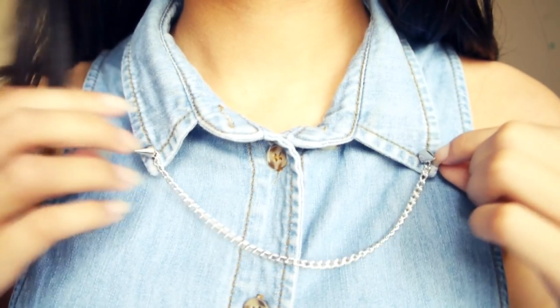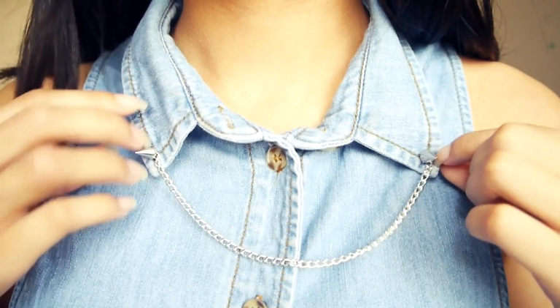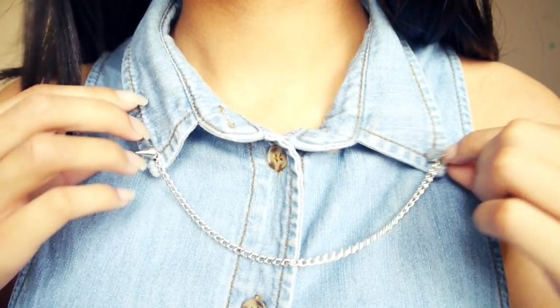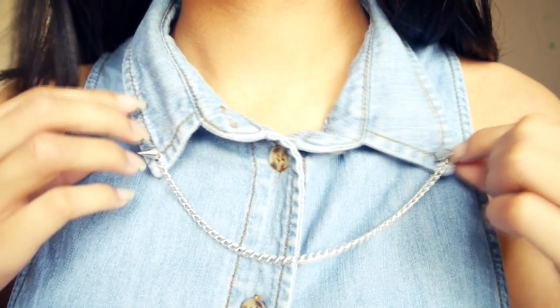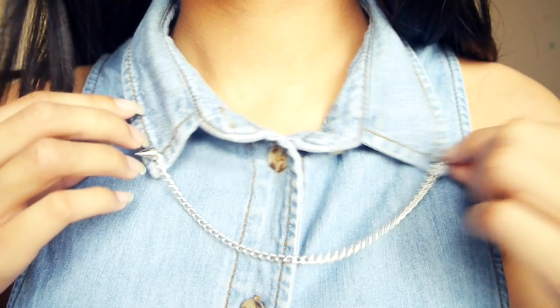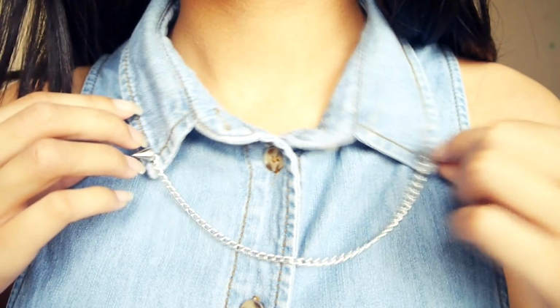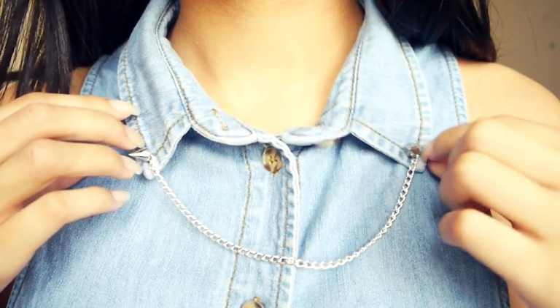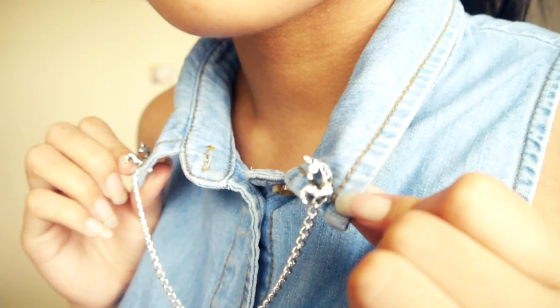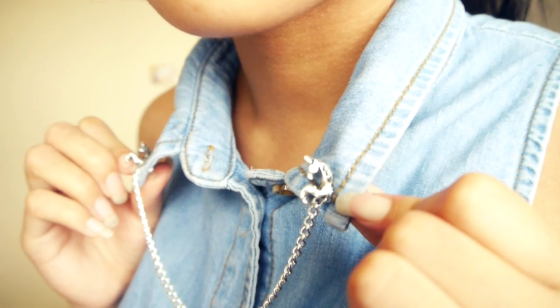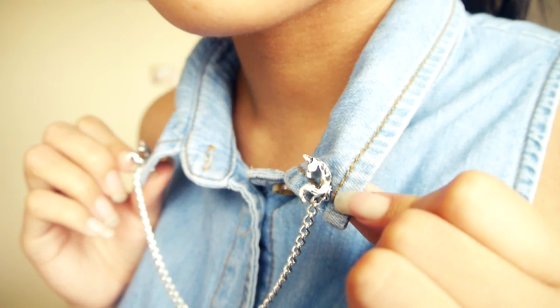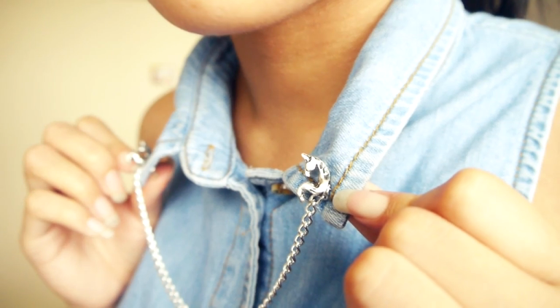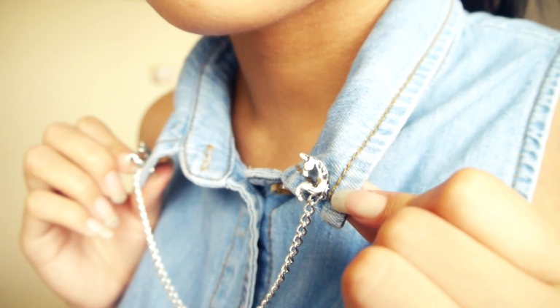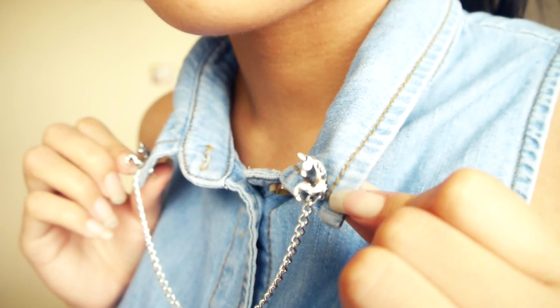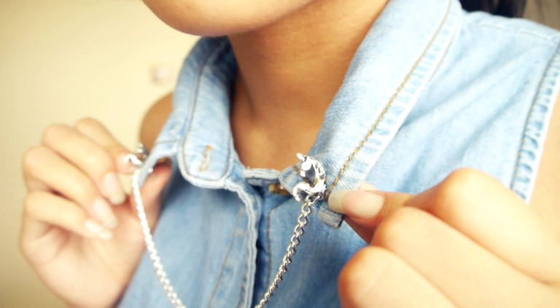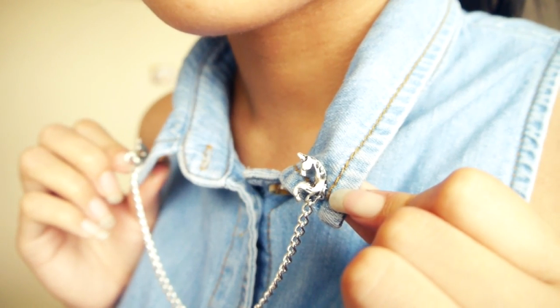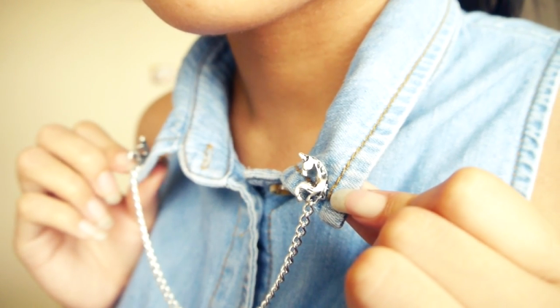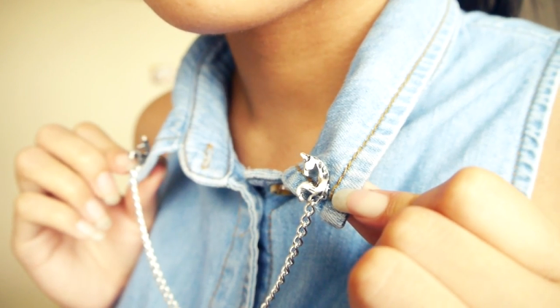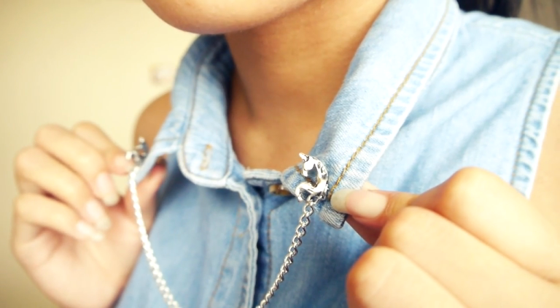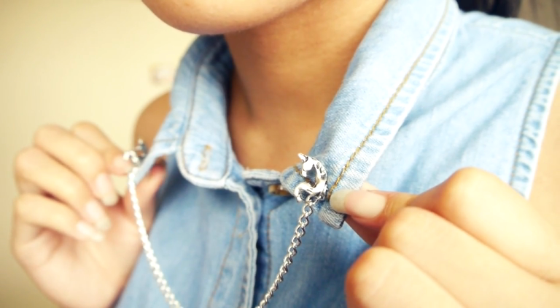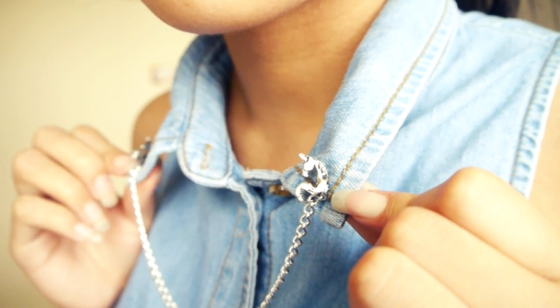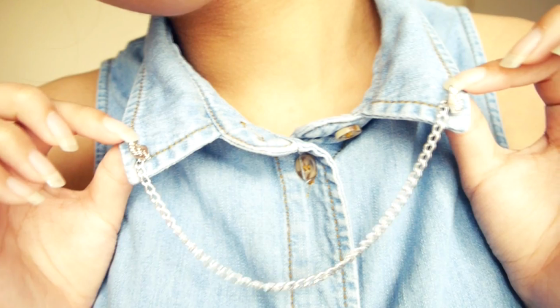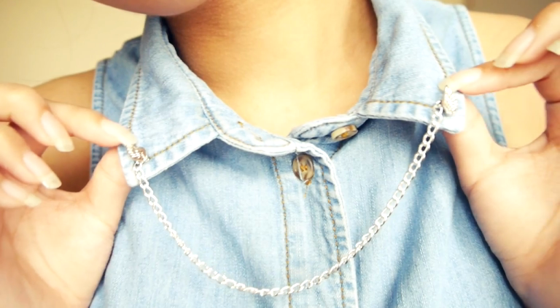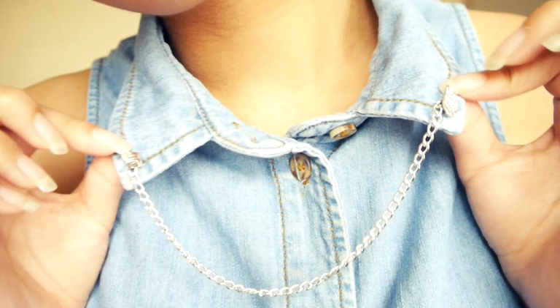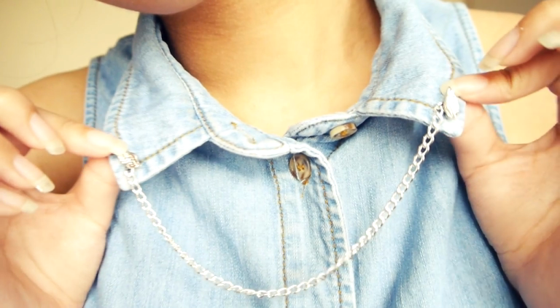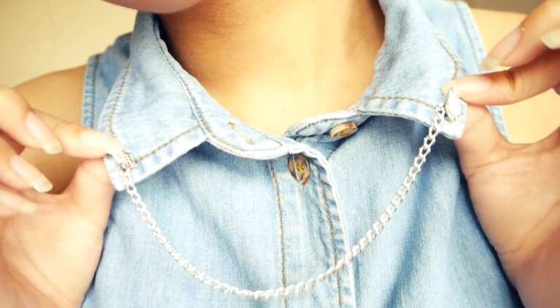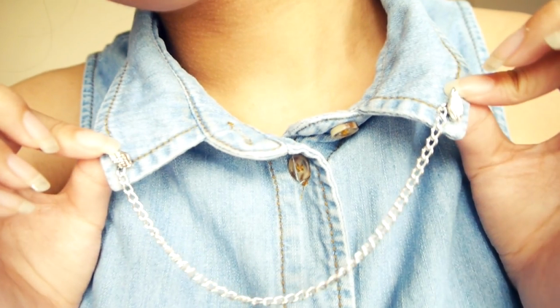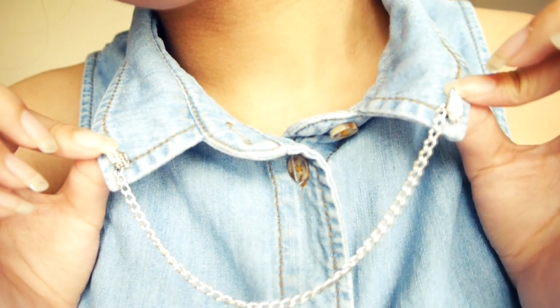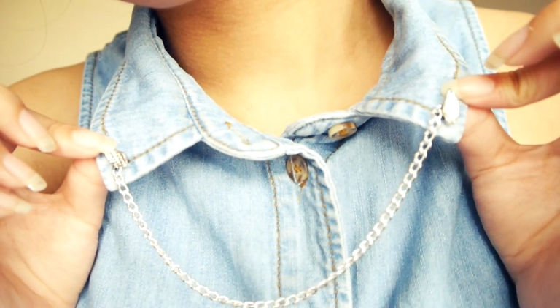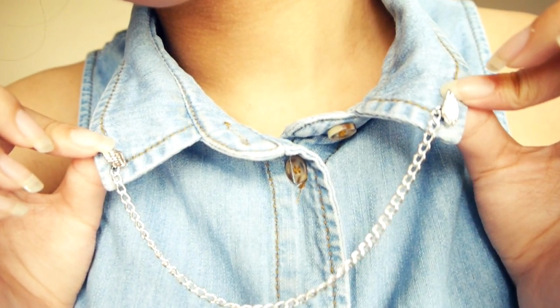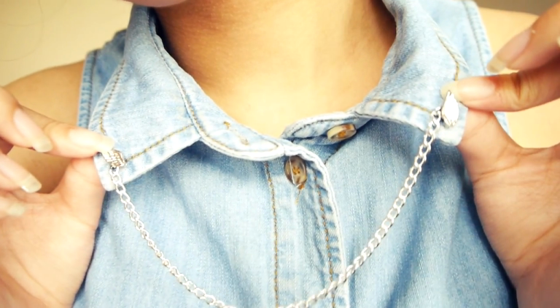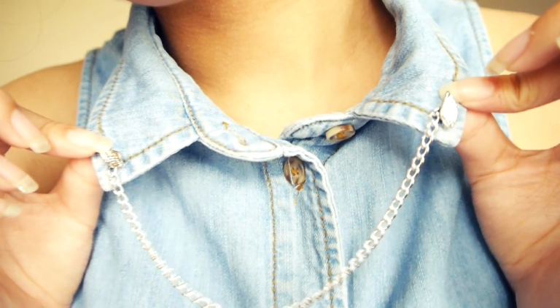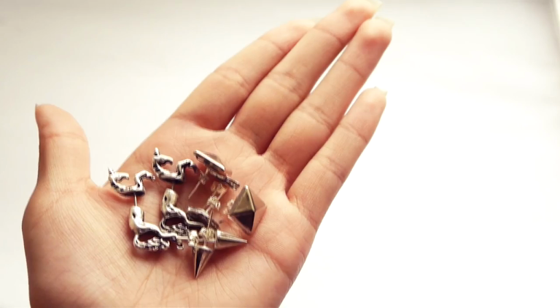And you're finished! You could also do this with a variety of earrings, so have fun!